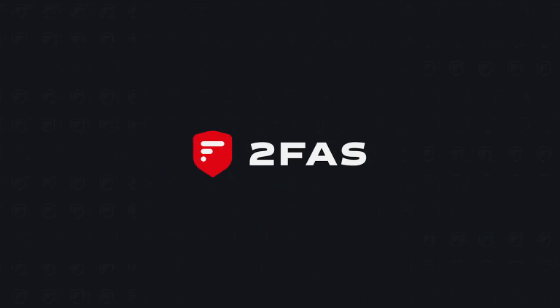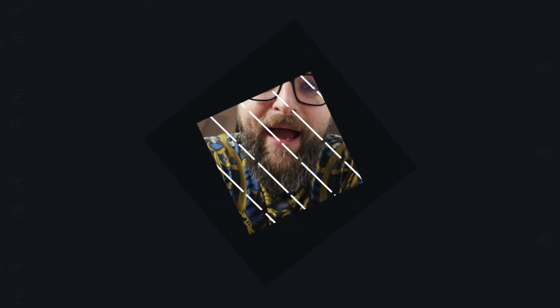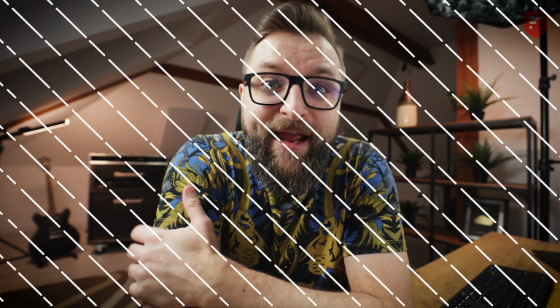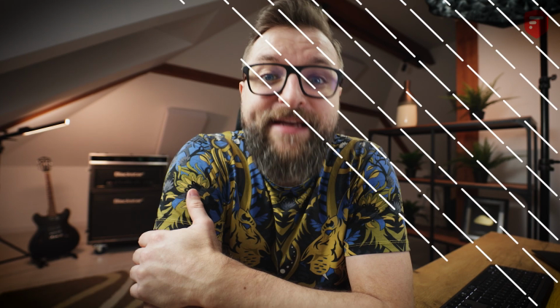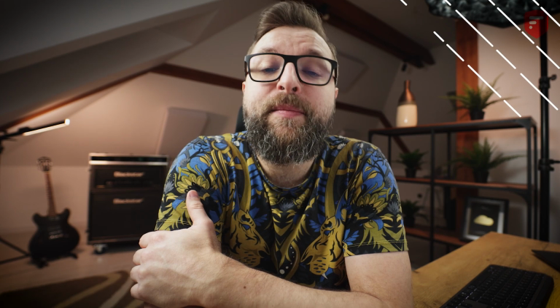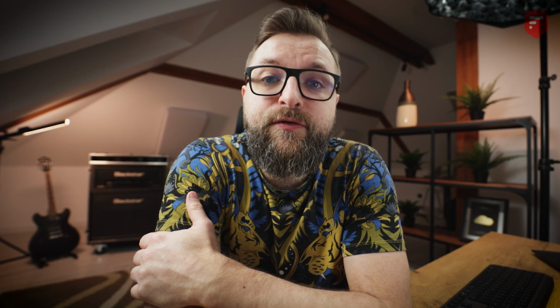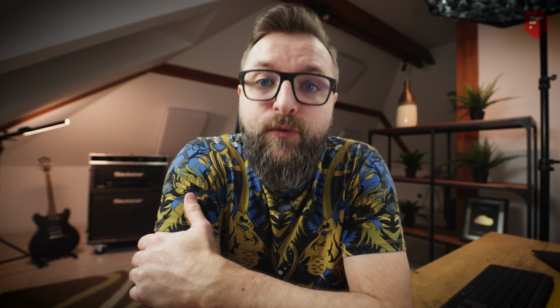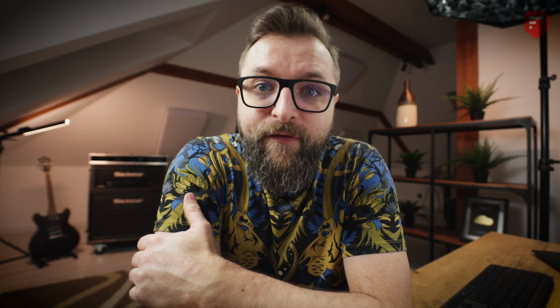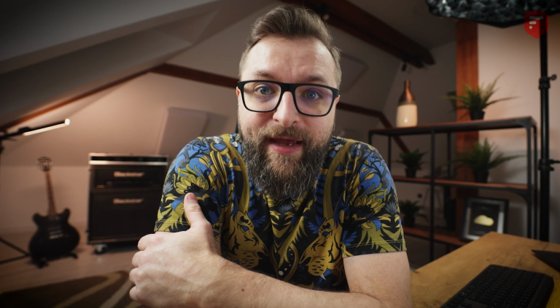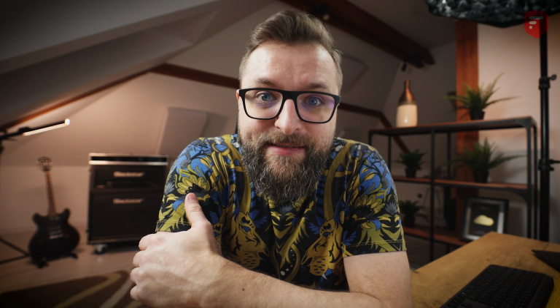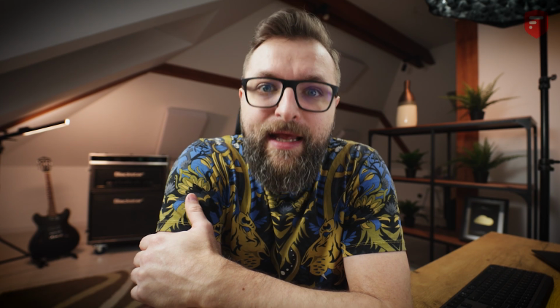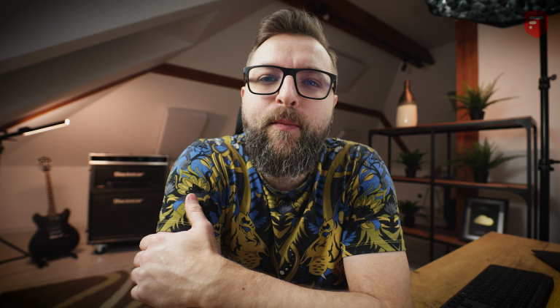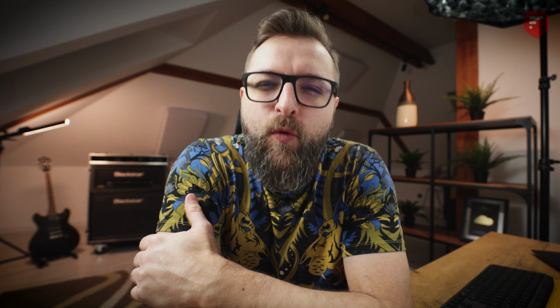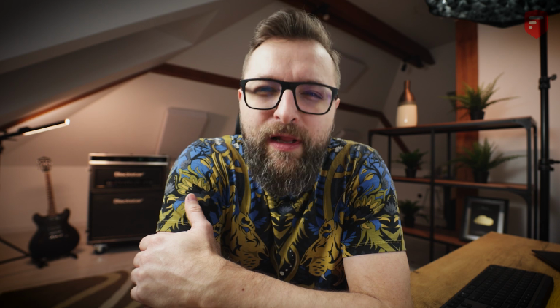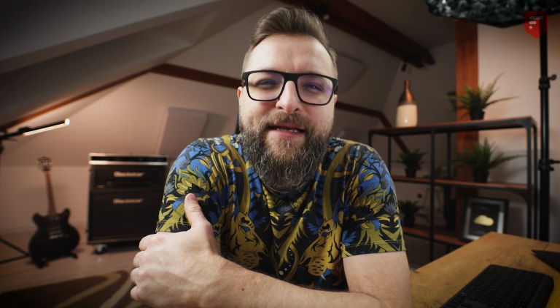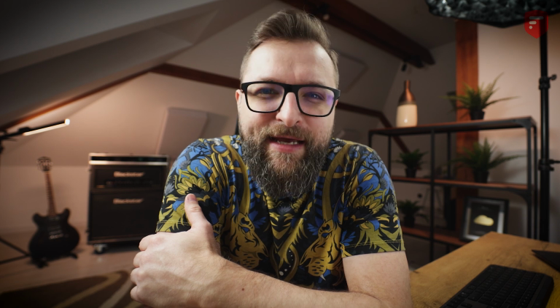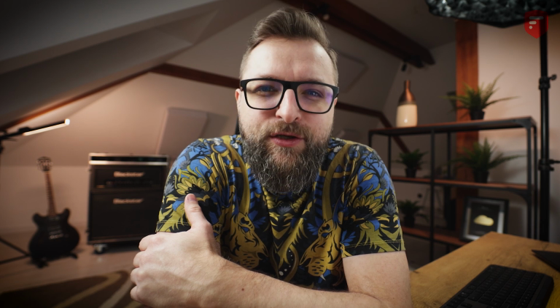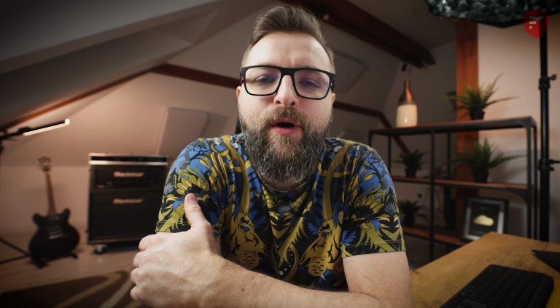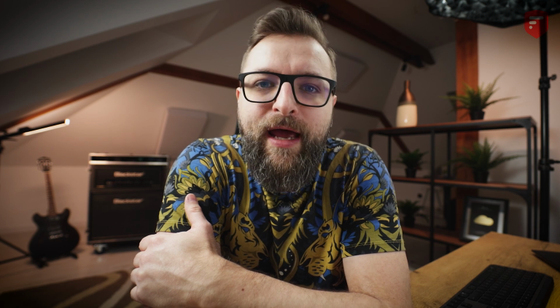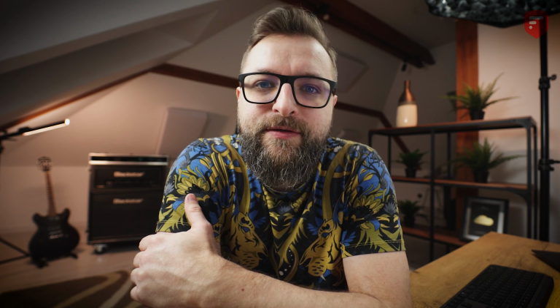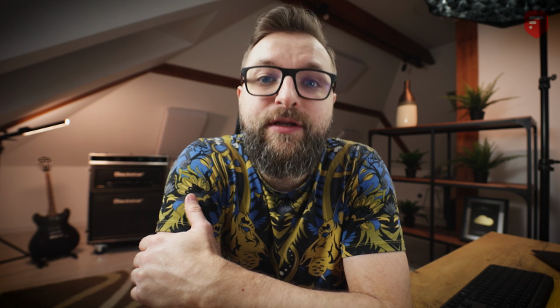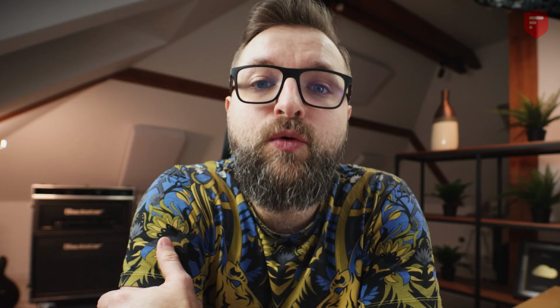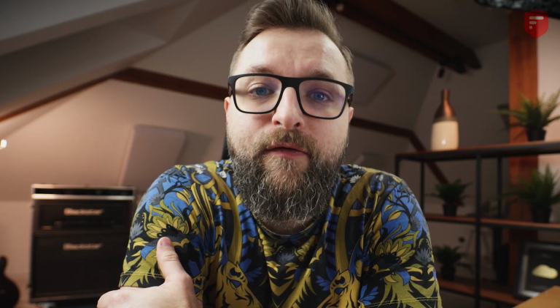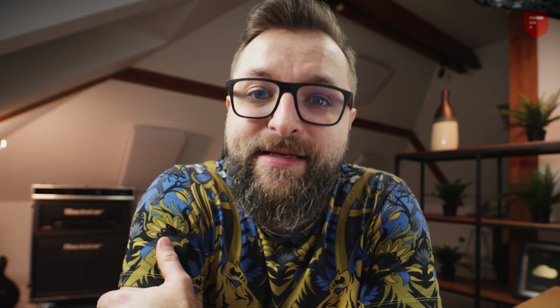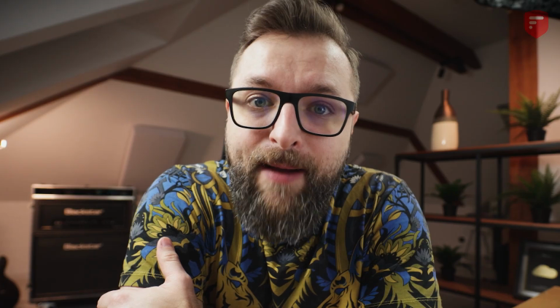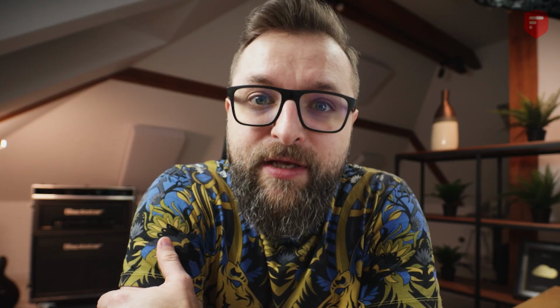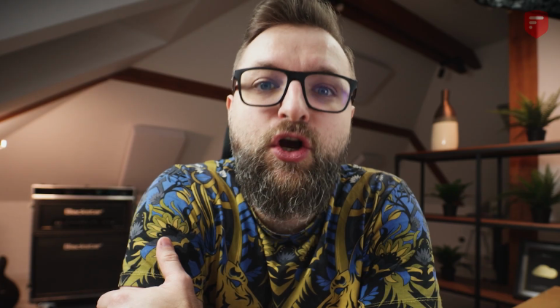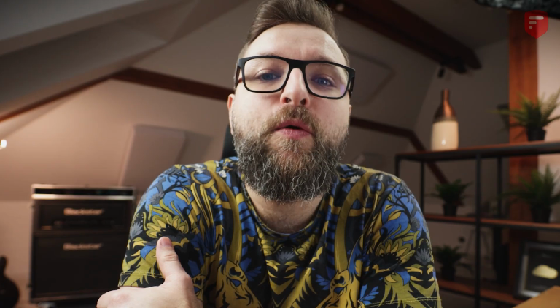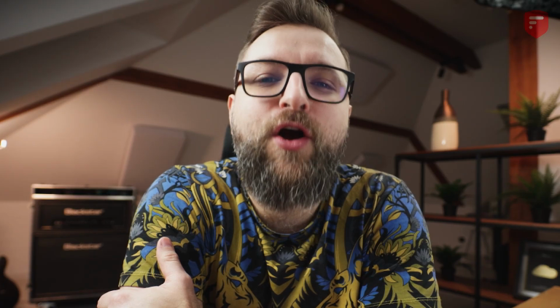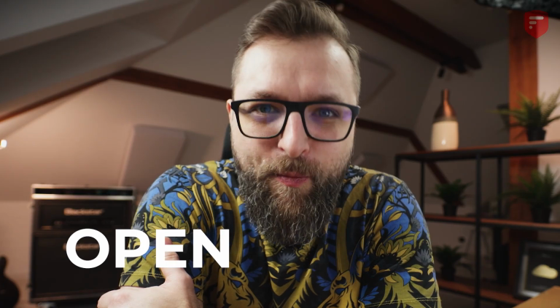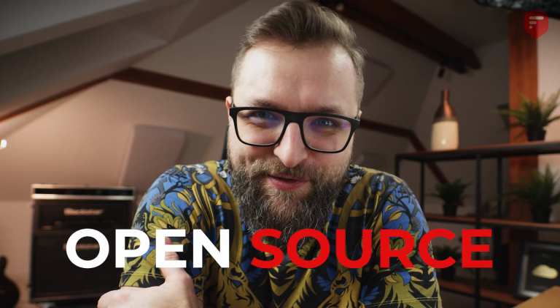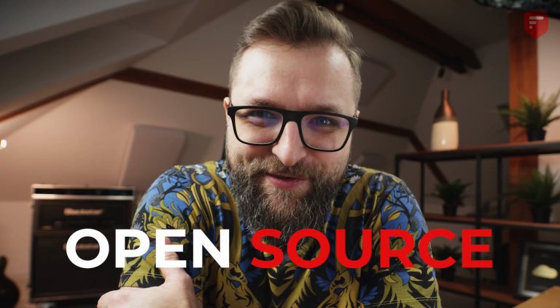Hi guys, I'm Andrew from 2FAS, and I'm really excited to announce that the 2FAS app is going open source.